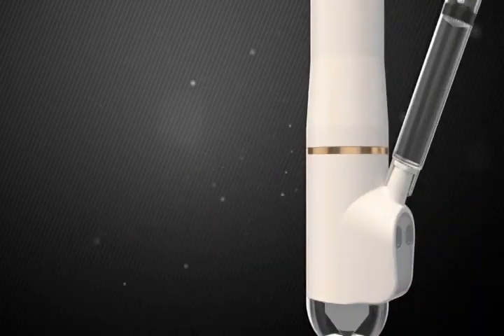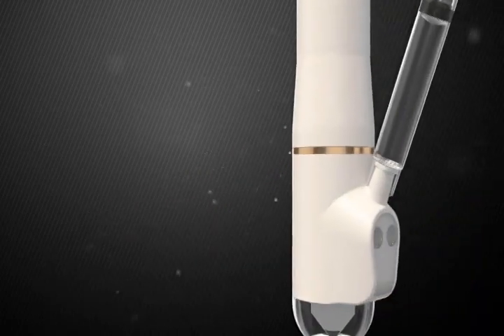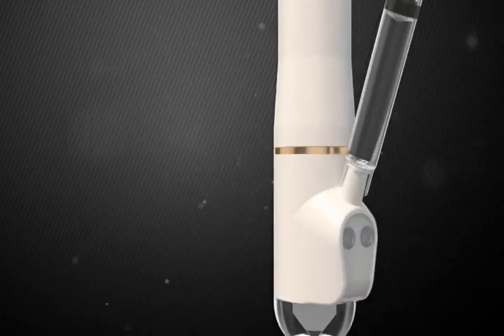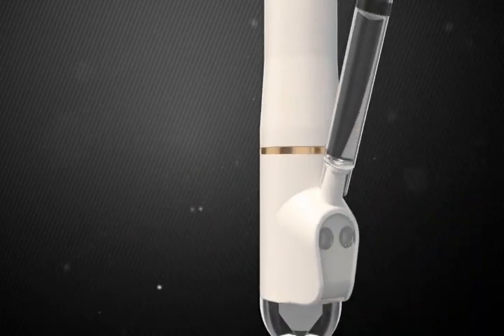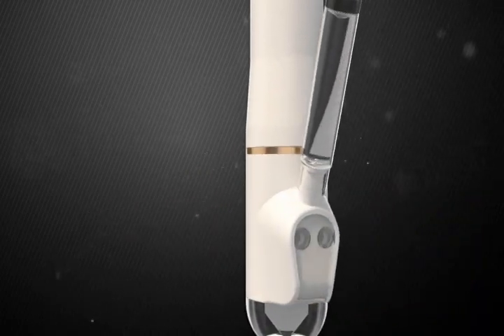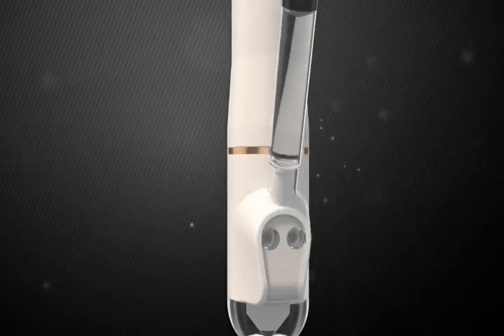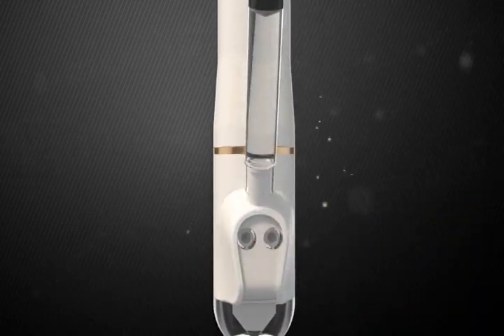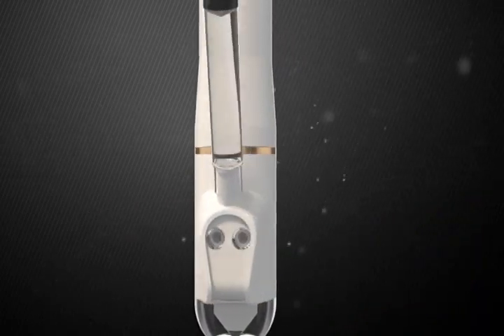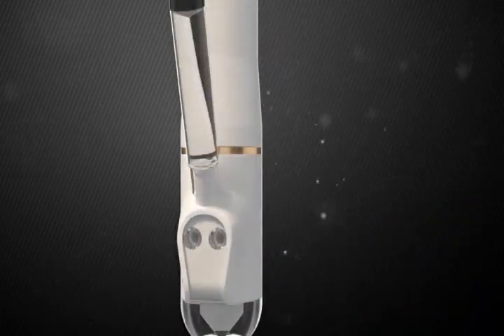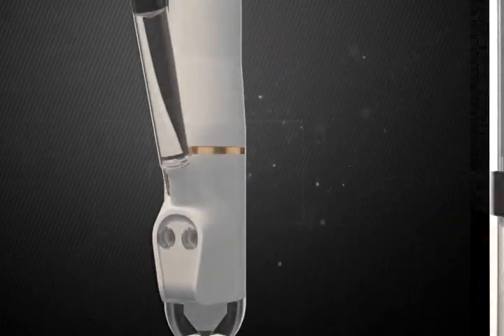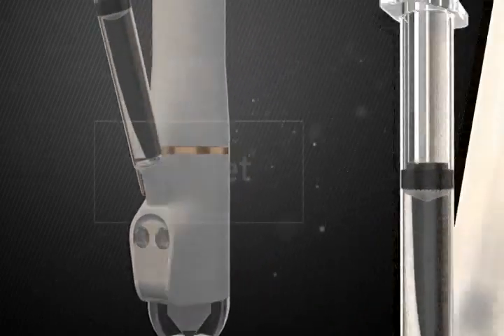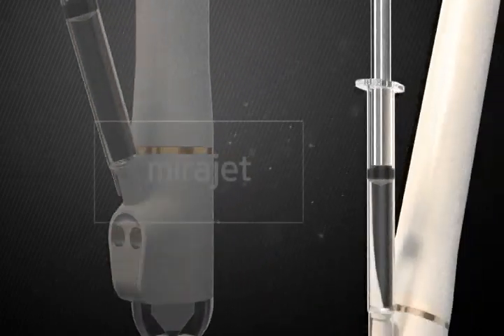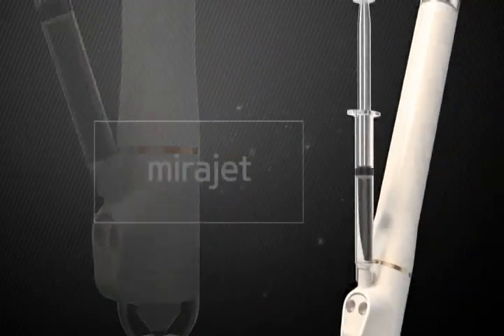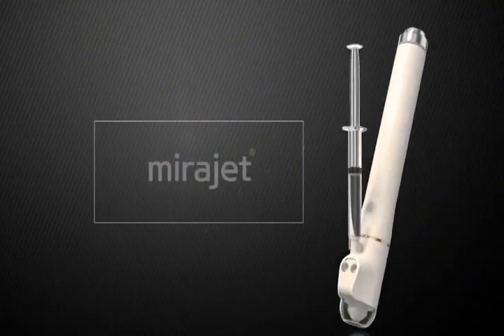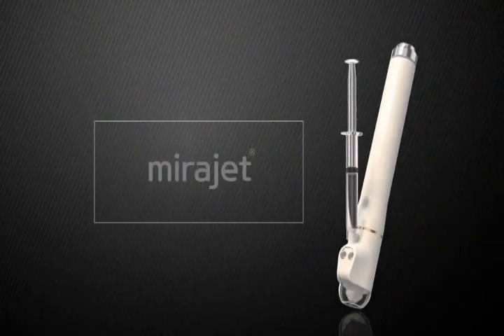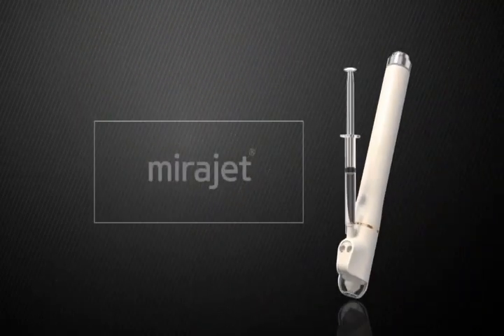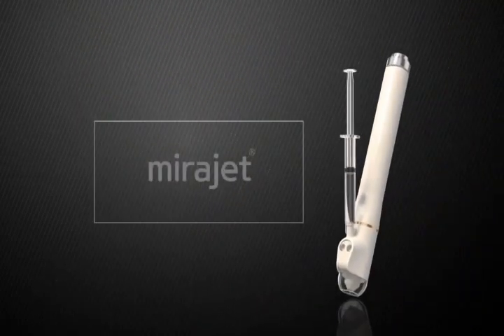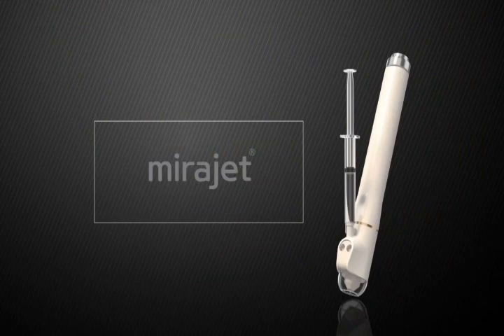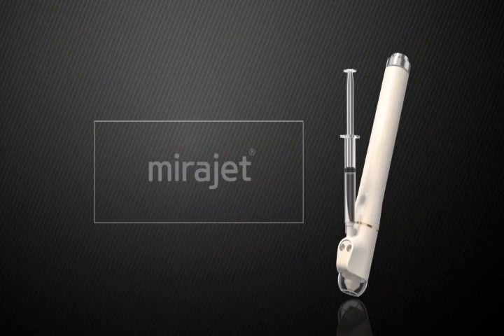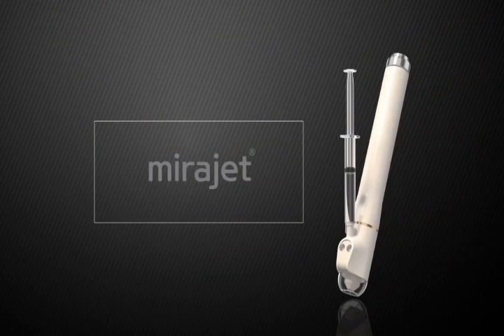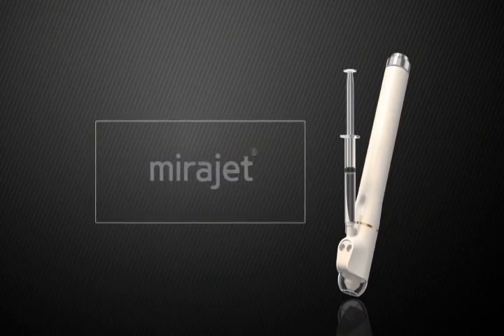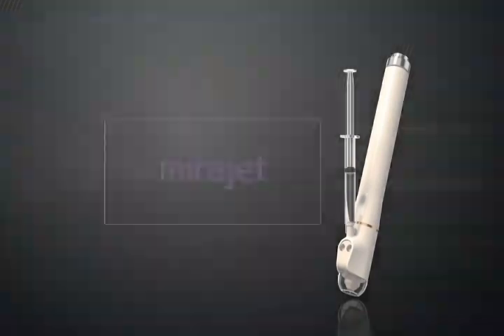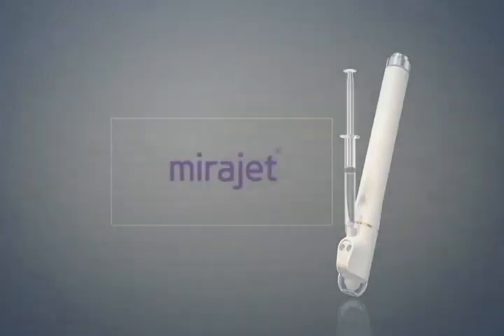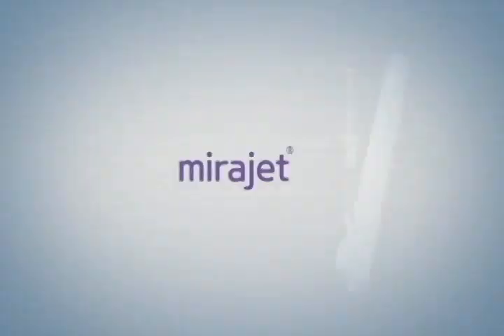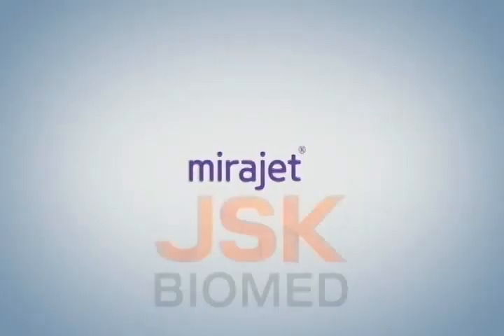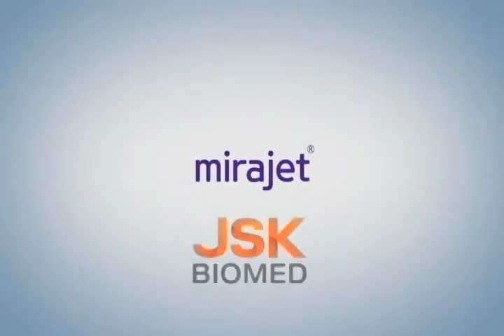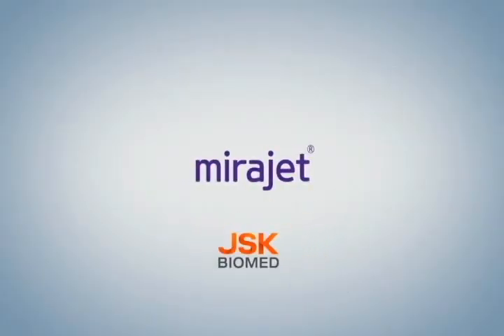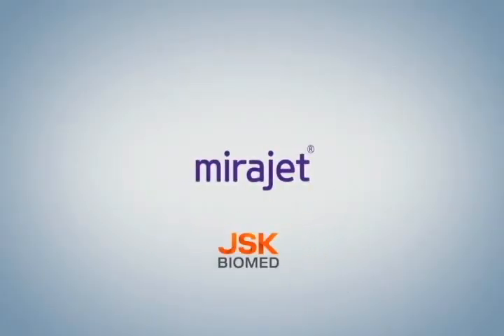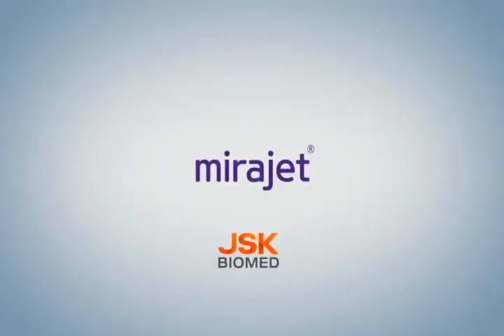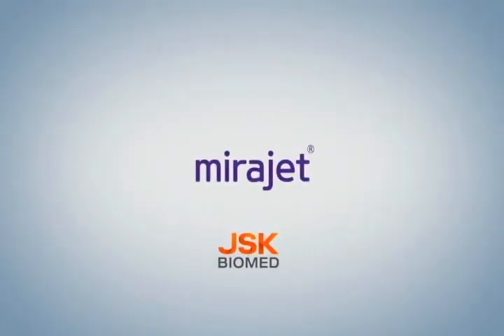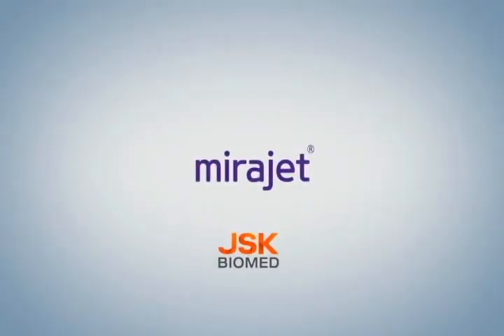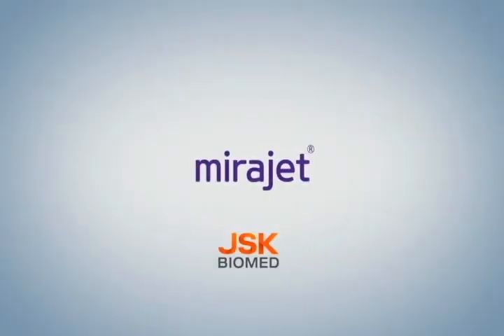VidaJet — a very safe, user-friendly, and unrivaled needle-free drug delivery system for anti-aging.